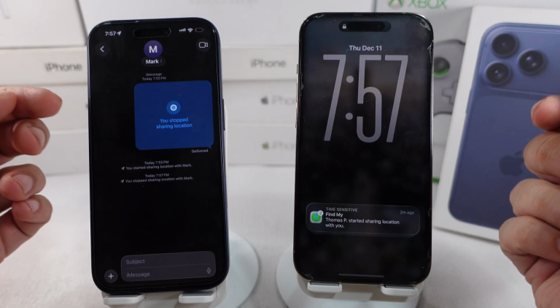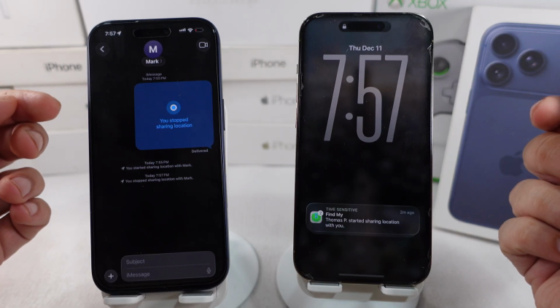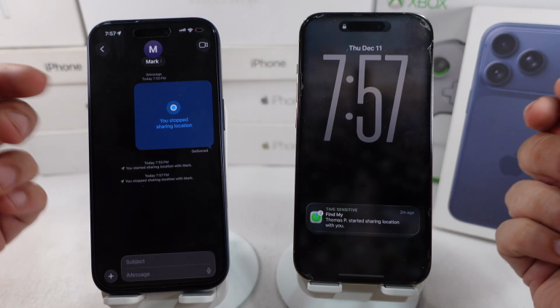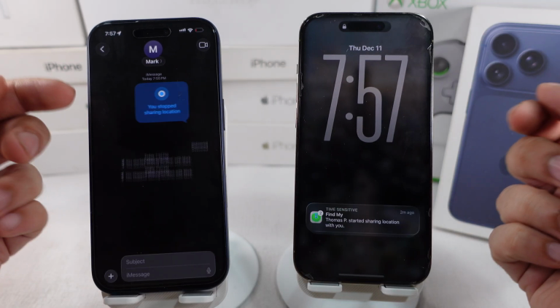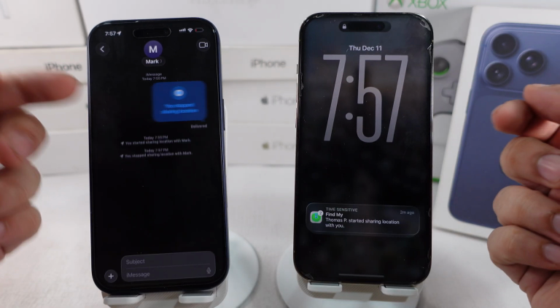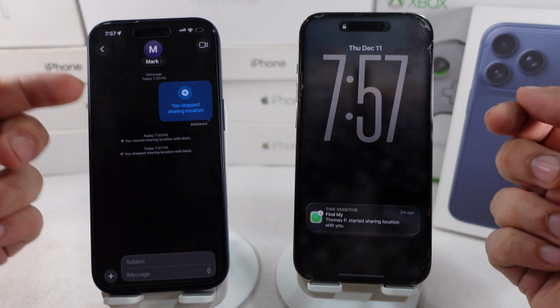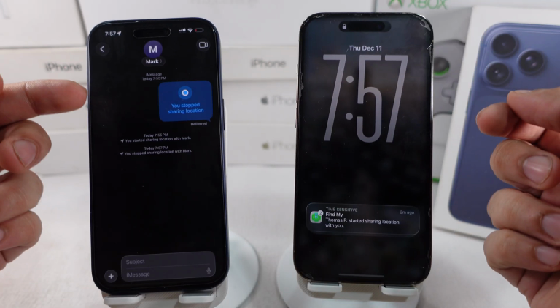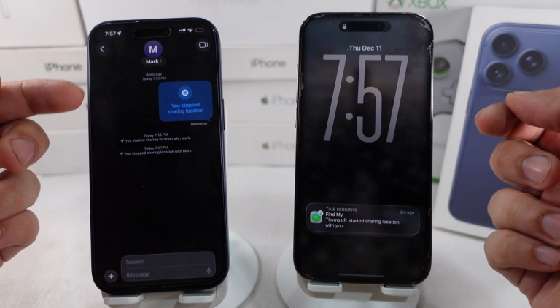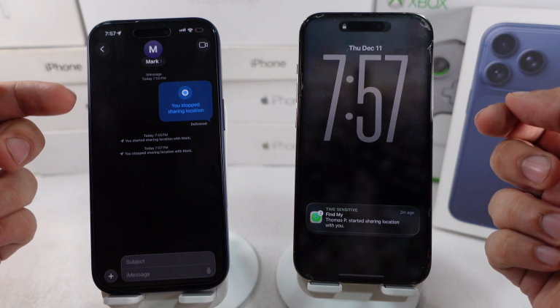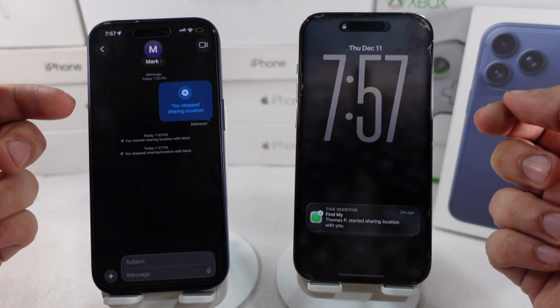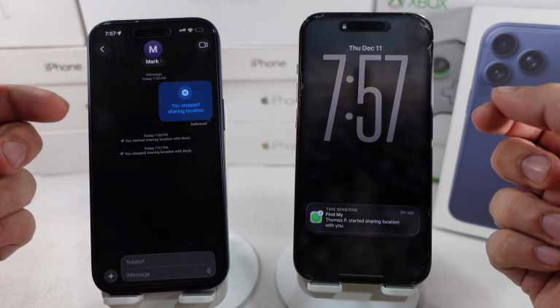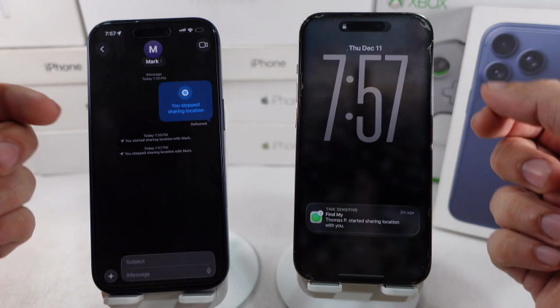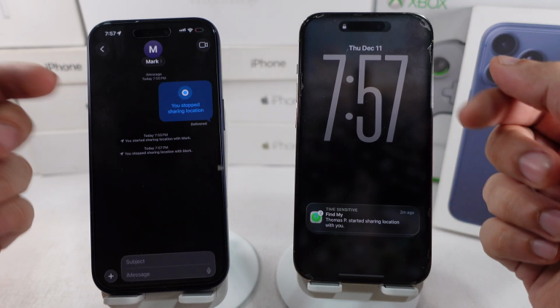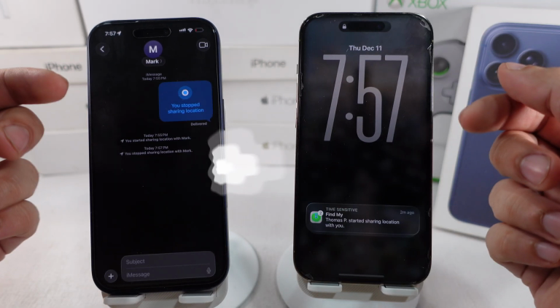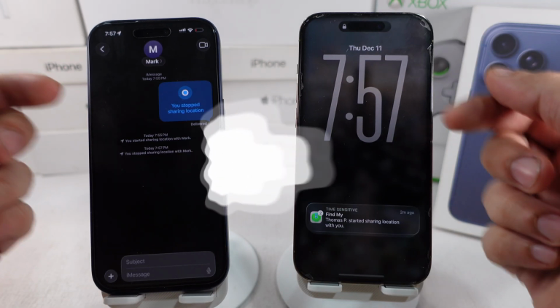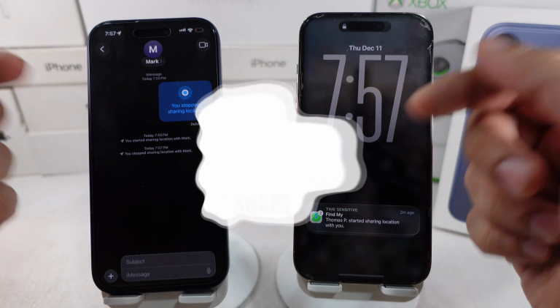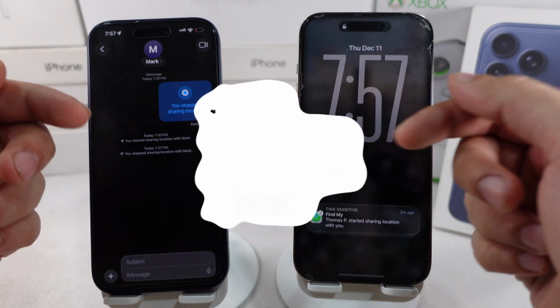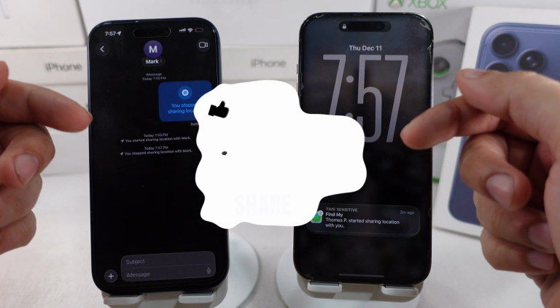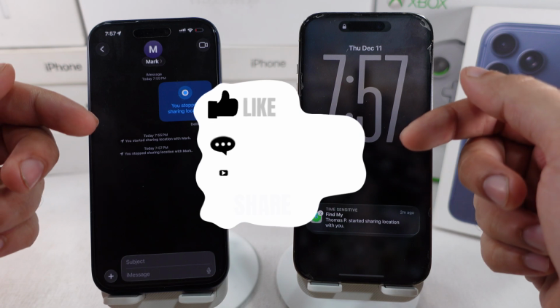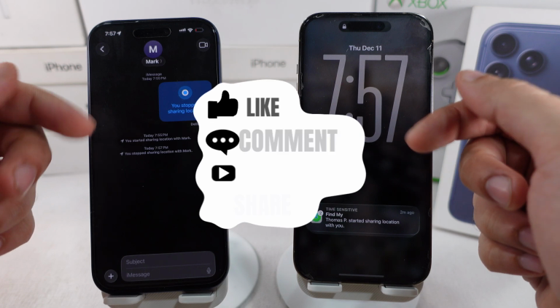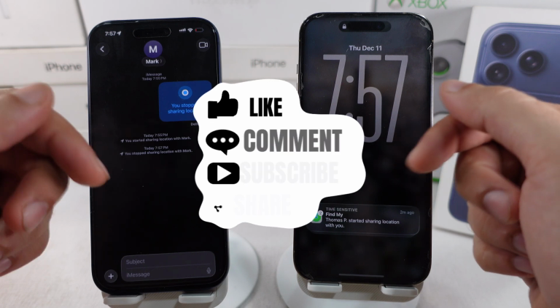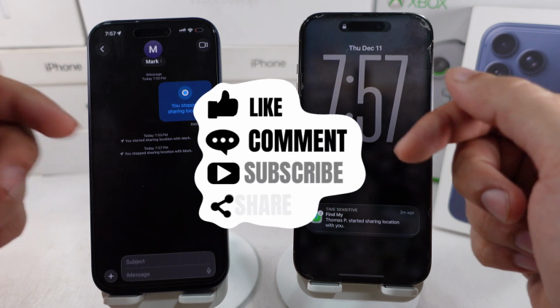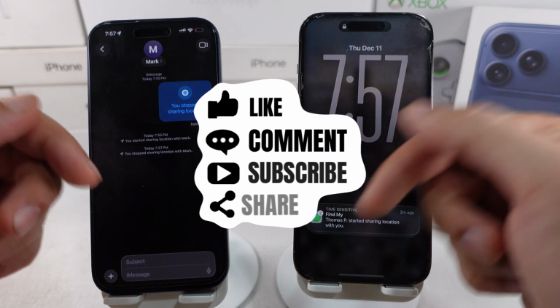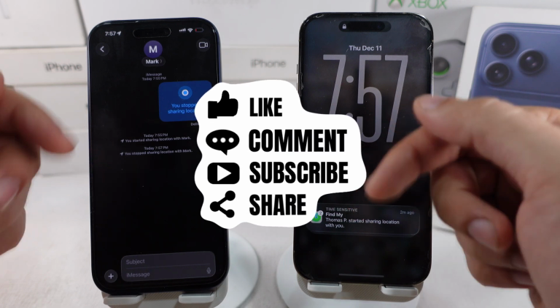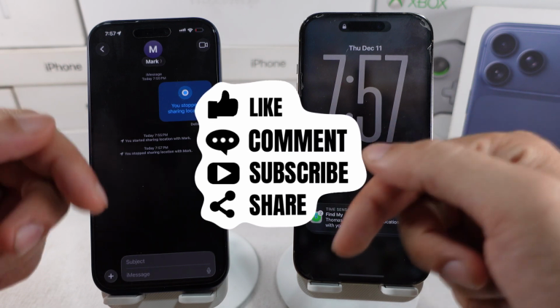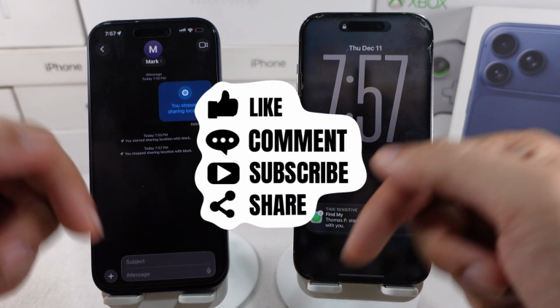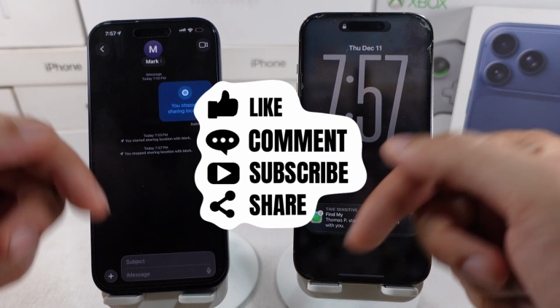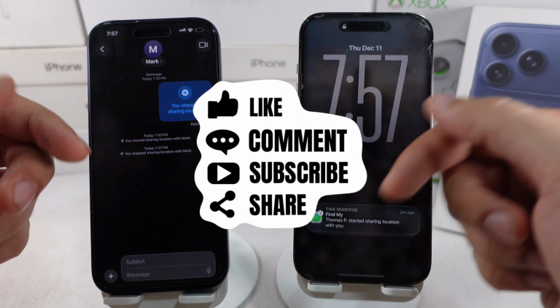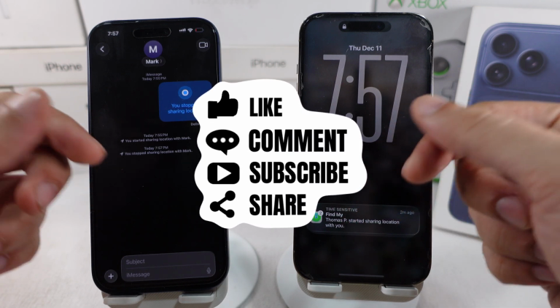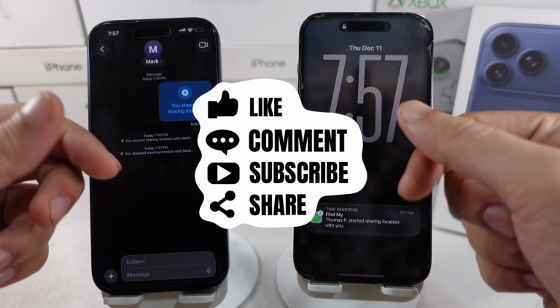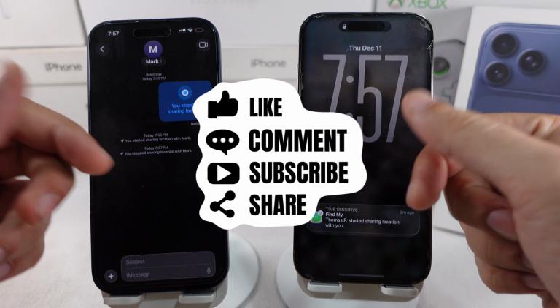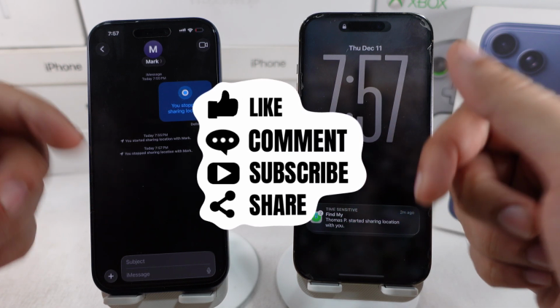If you have any questions, comment below. Don't forget to like, share, and subscribe for new free tech guide video updates.